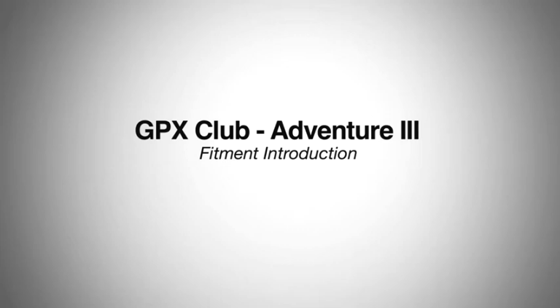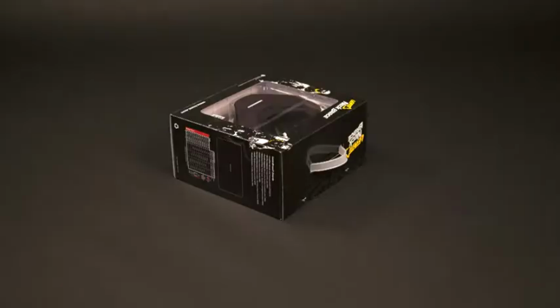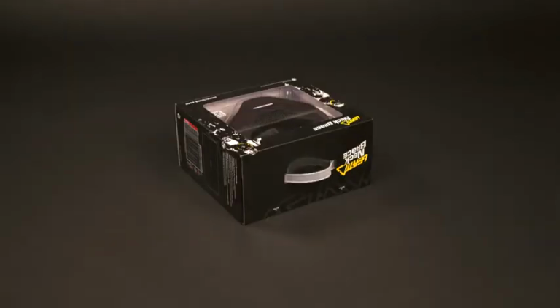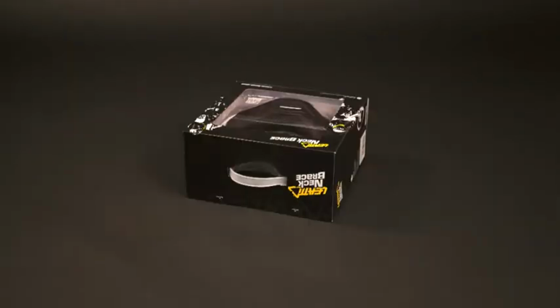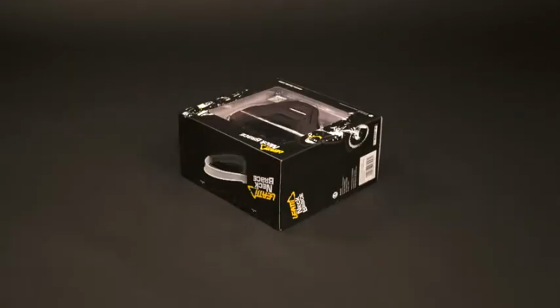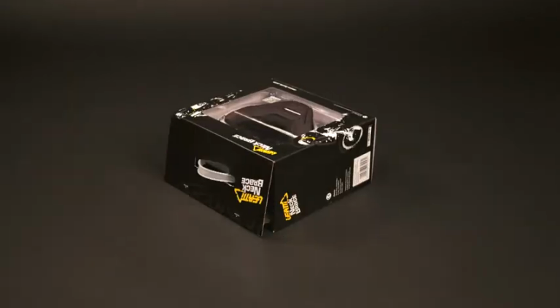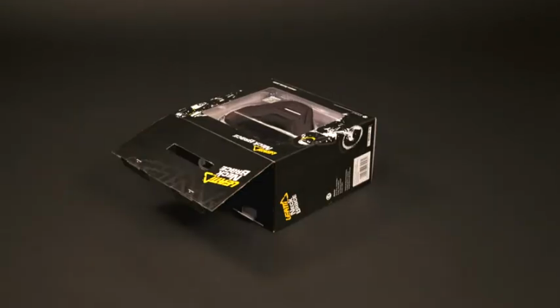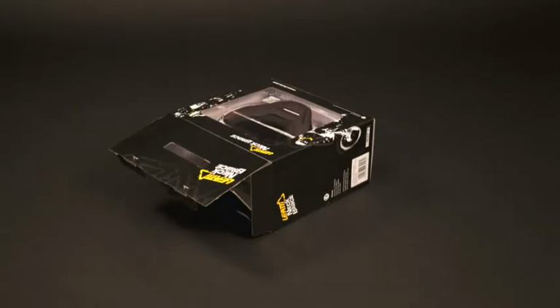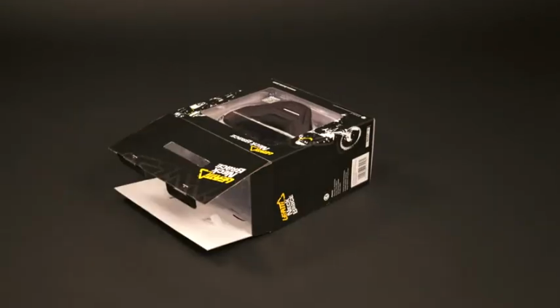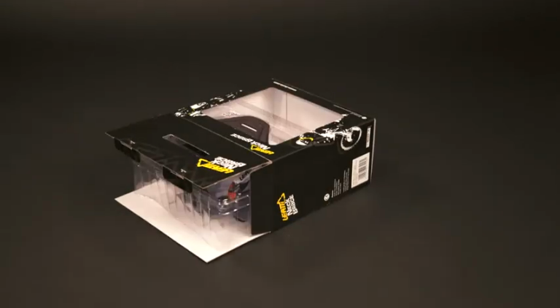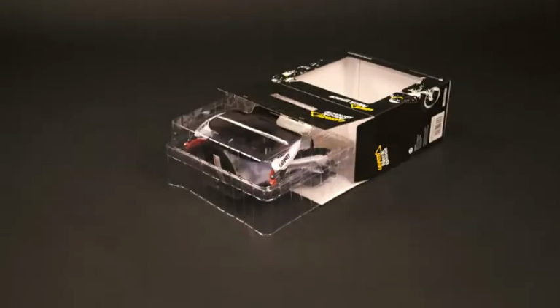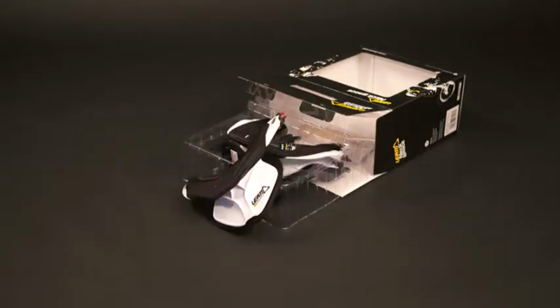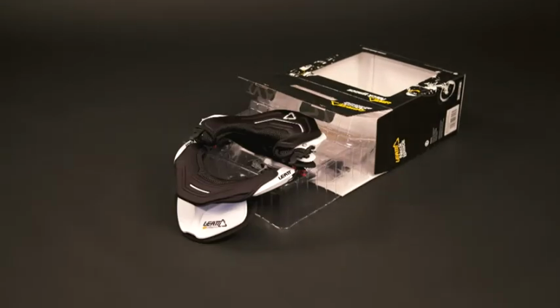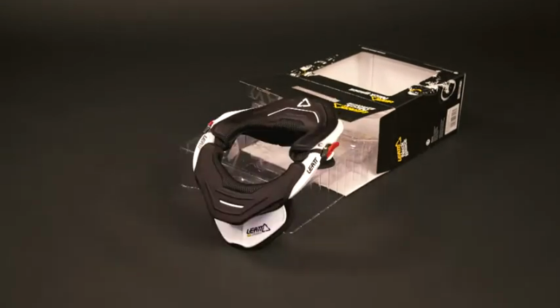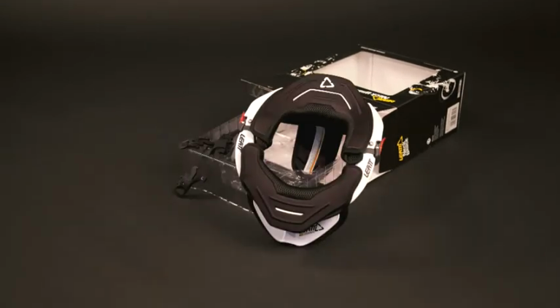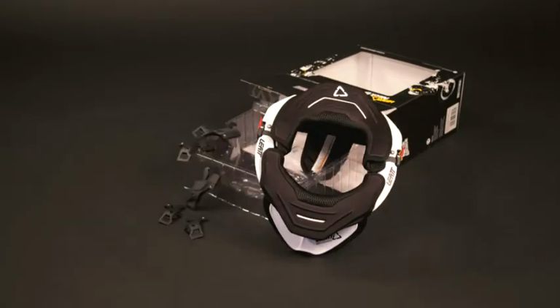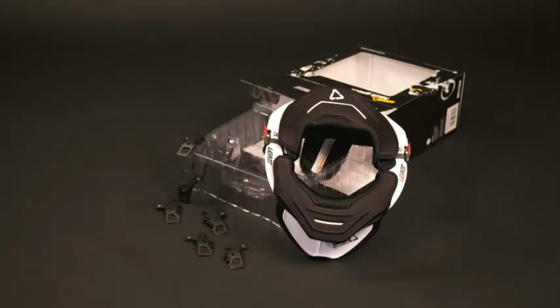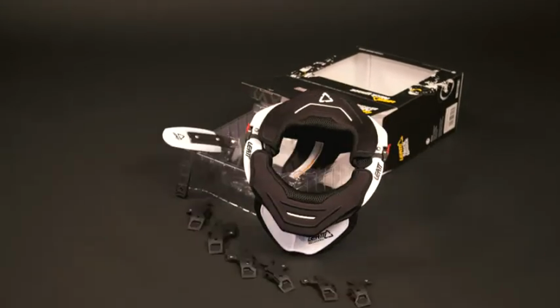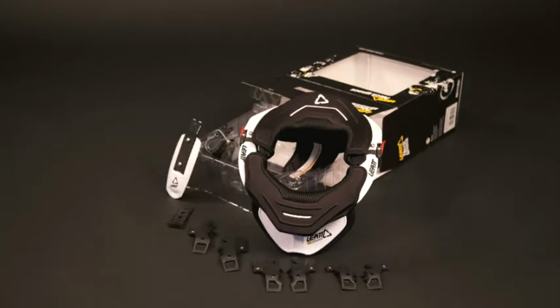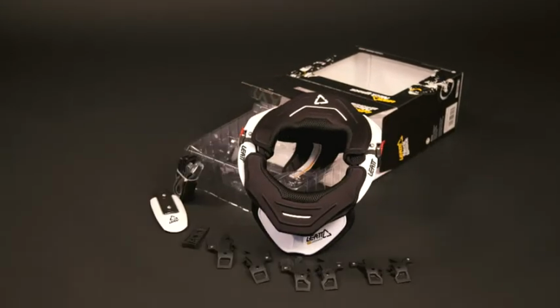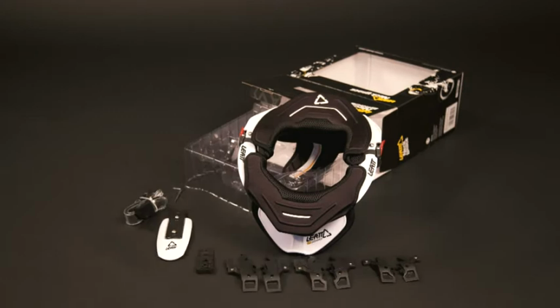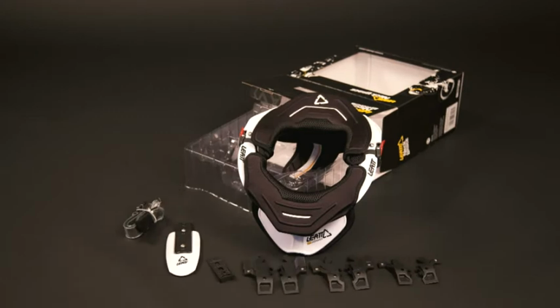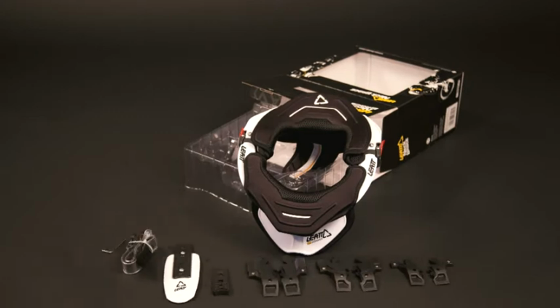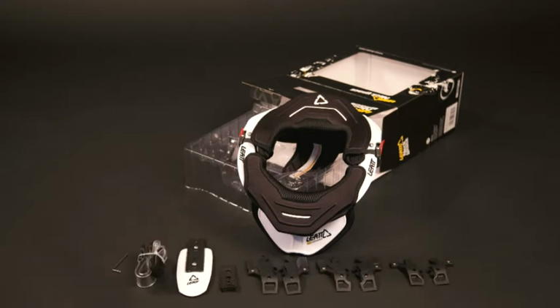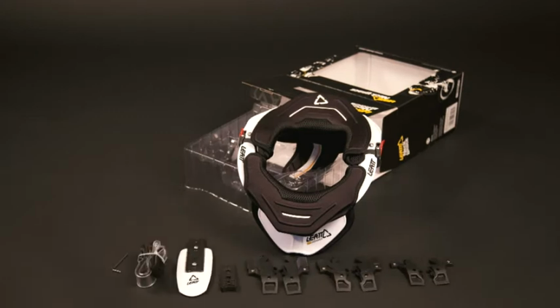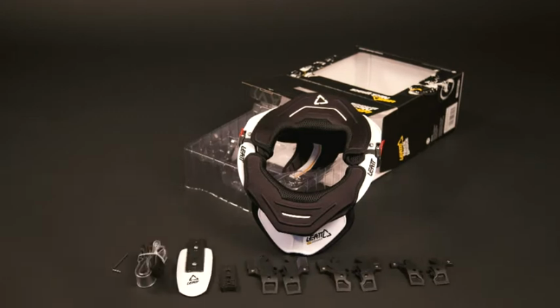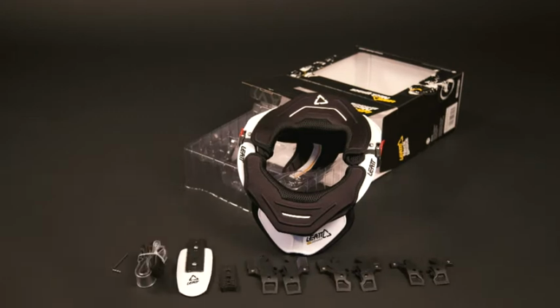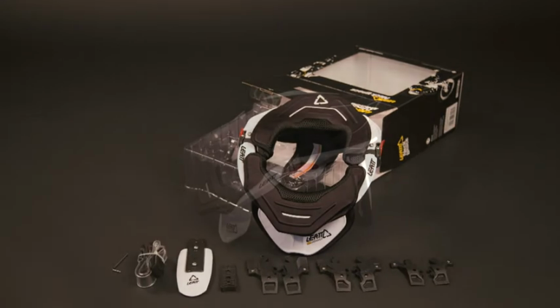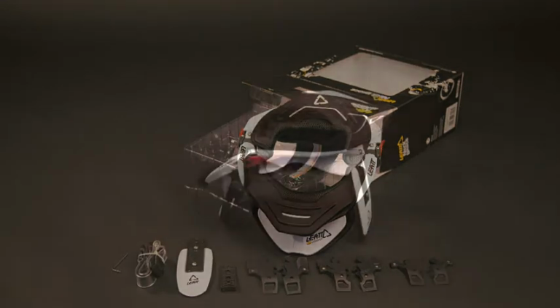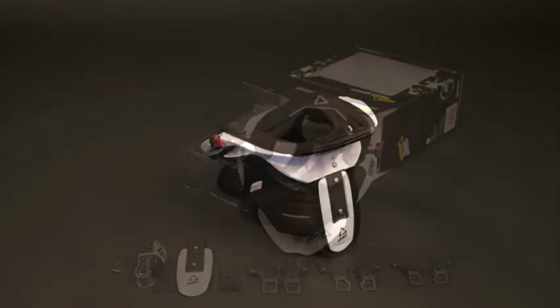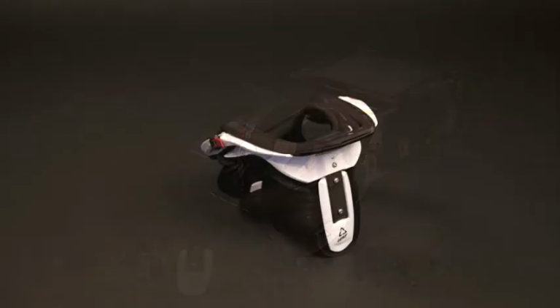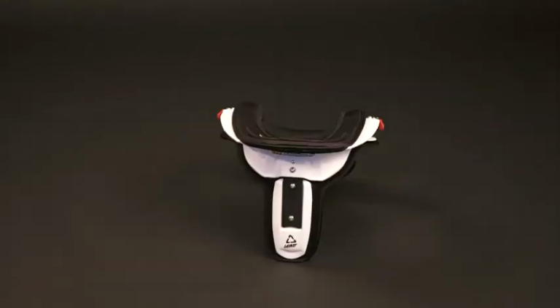Welcome to the fitment guide for the Liat GPX Club & Adventure. All tools required for correct fitment are included in the box.